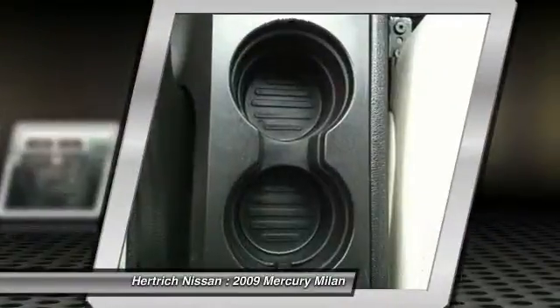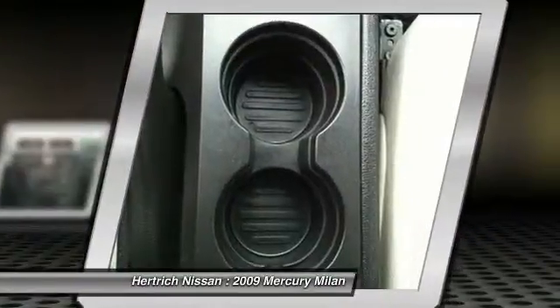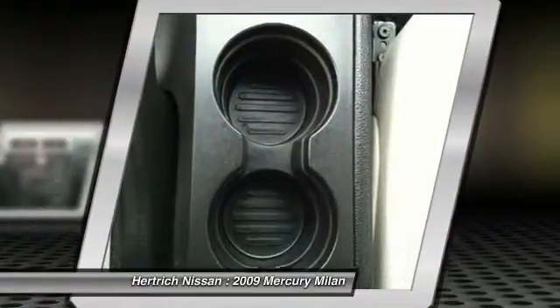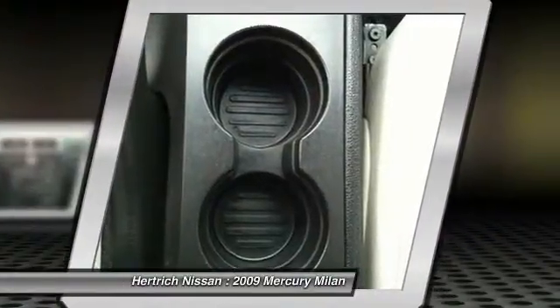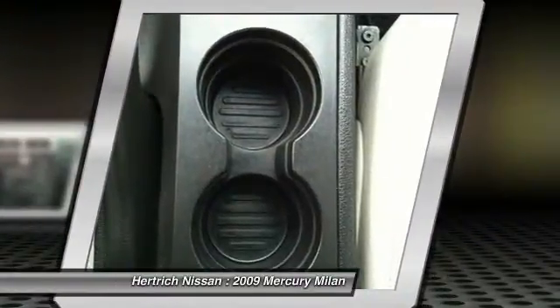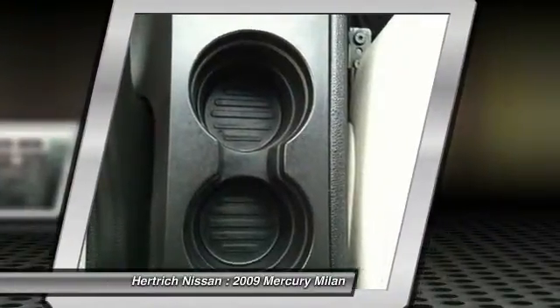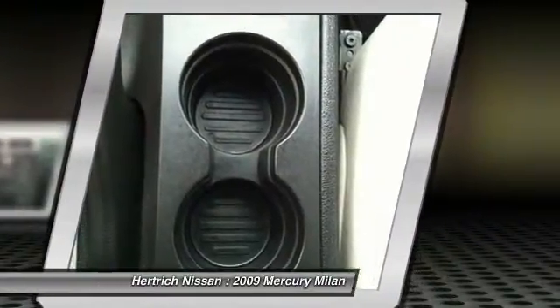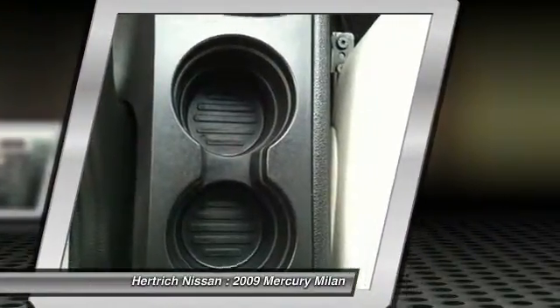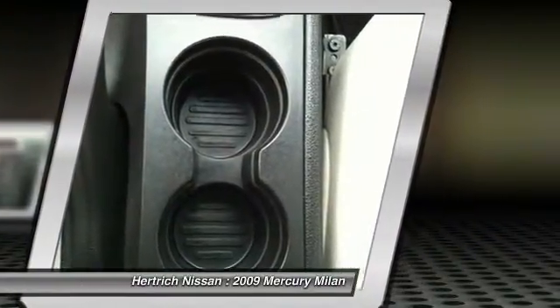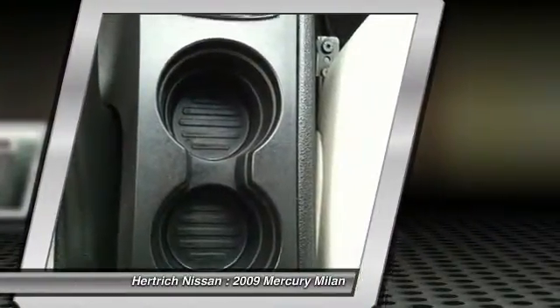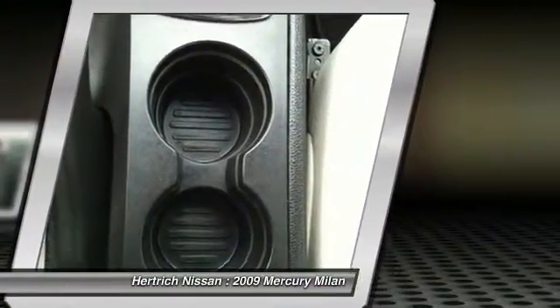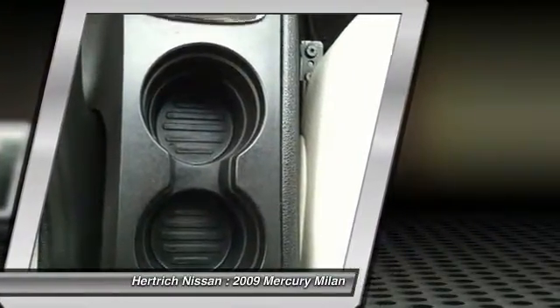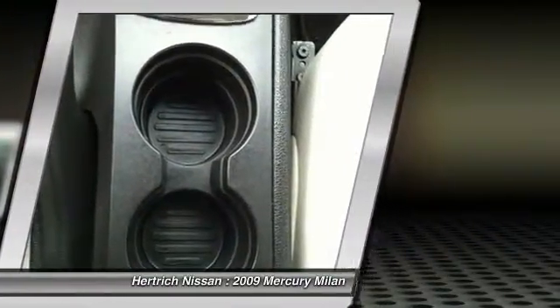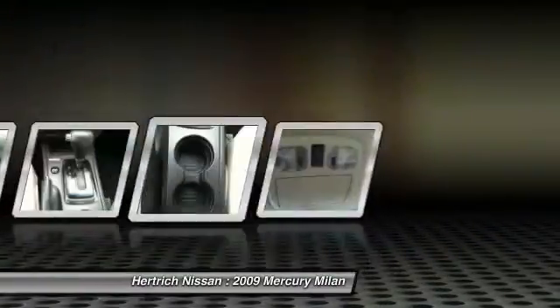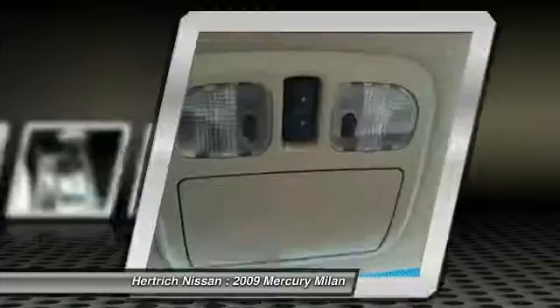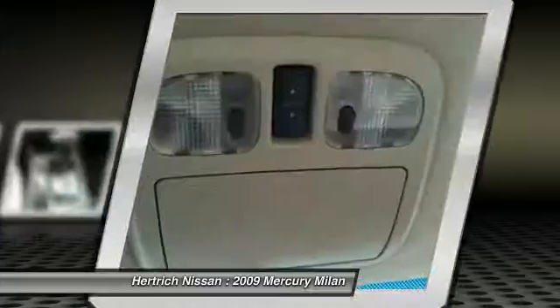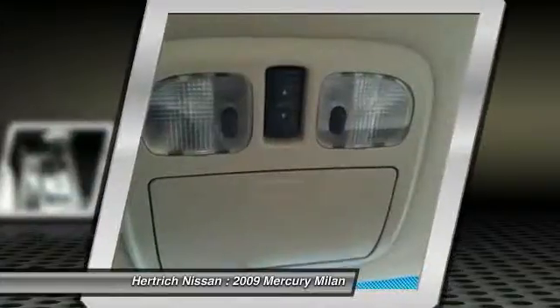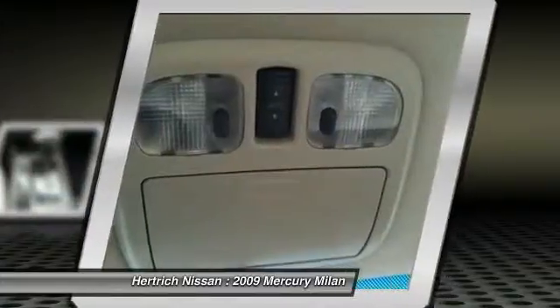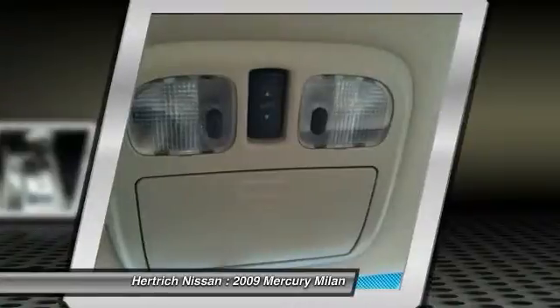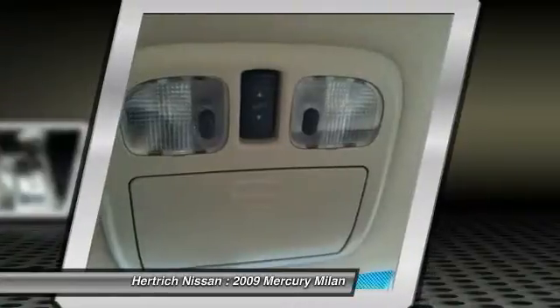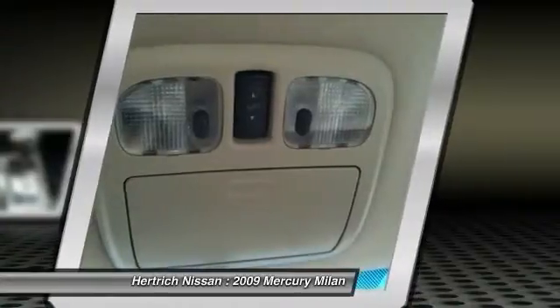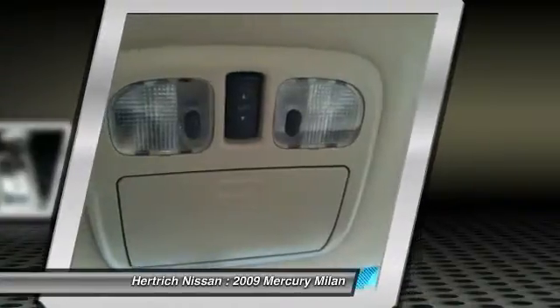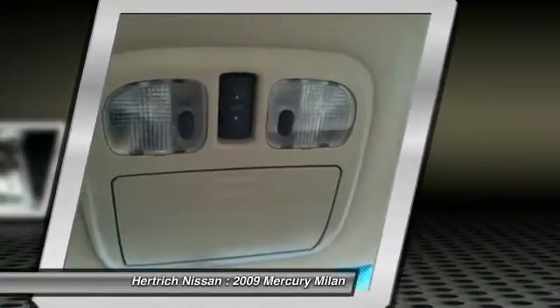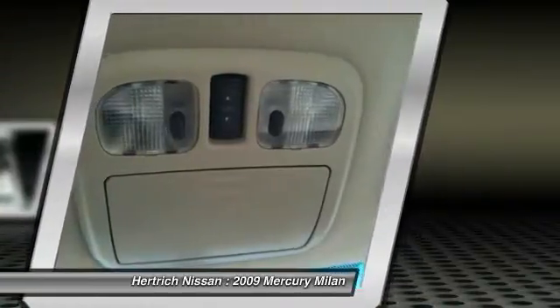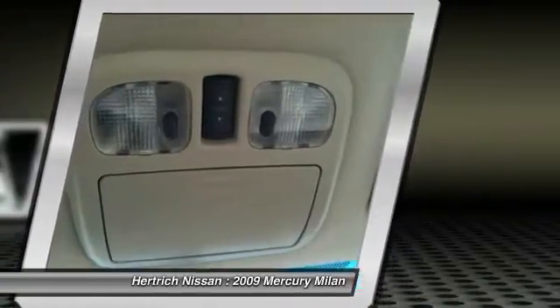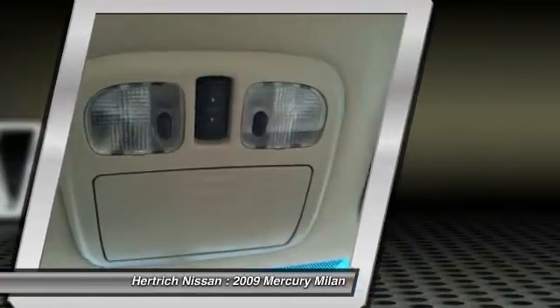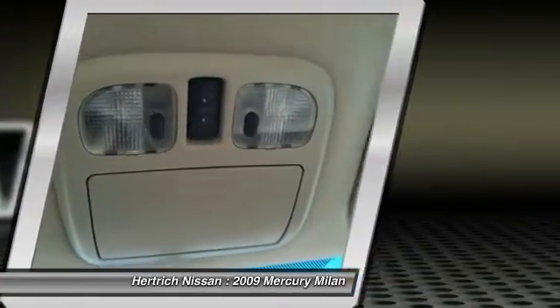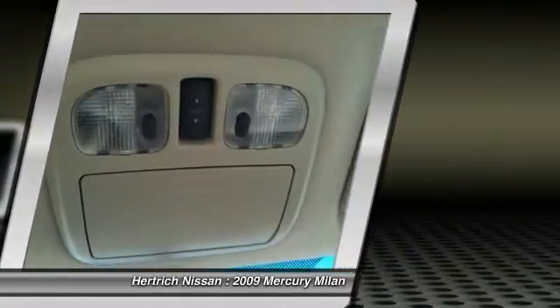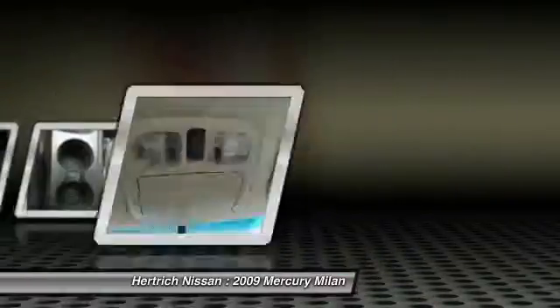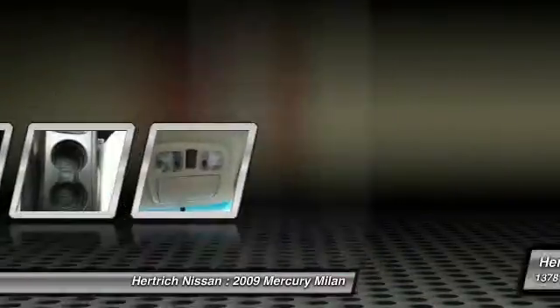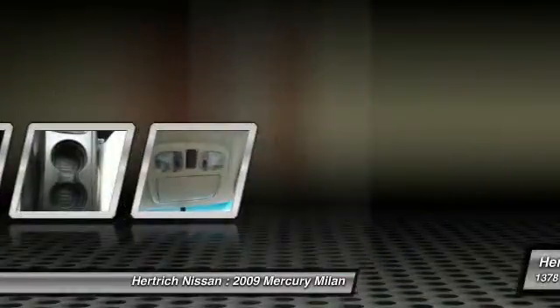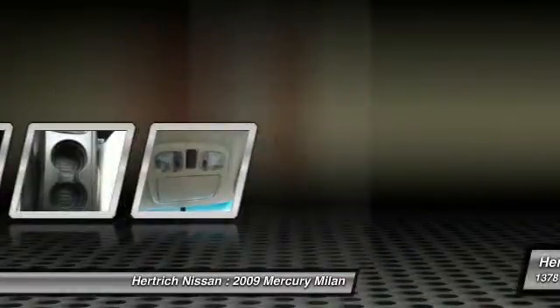Strengths of this model include Sync technology, good handling and ride, affordable price, and distinctive styling.